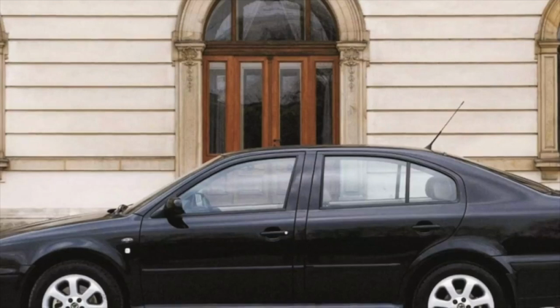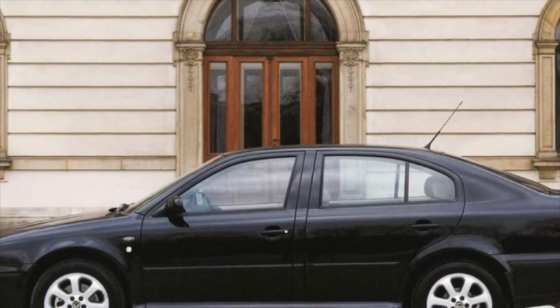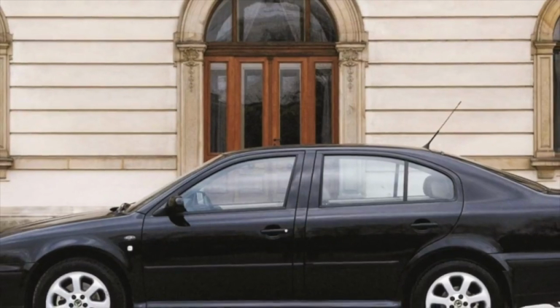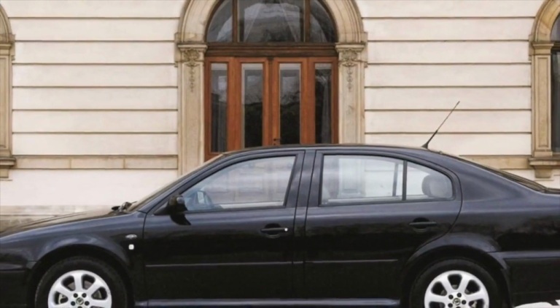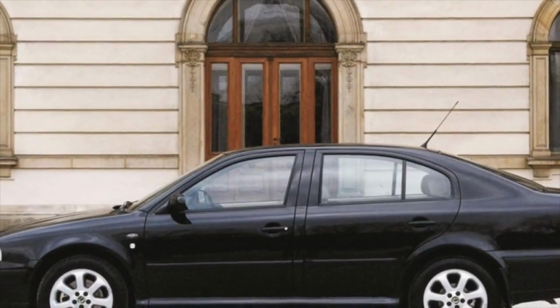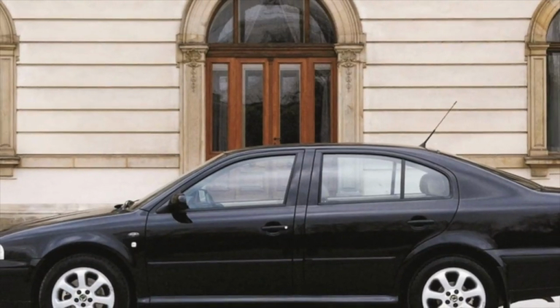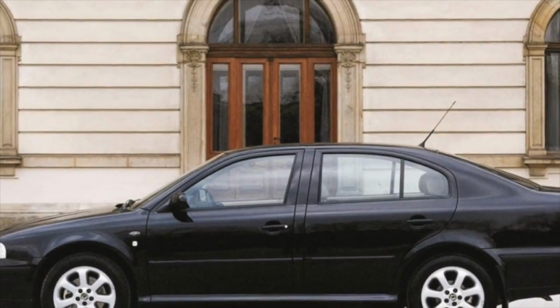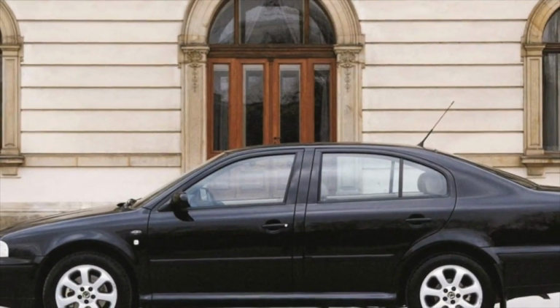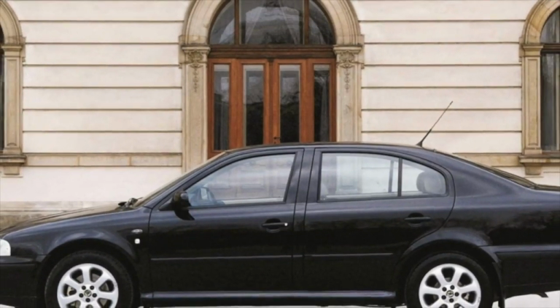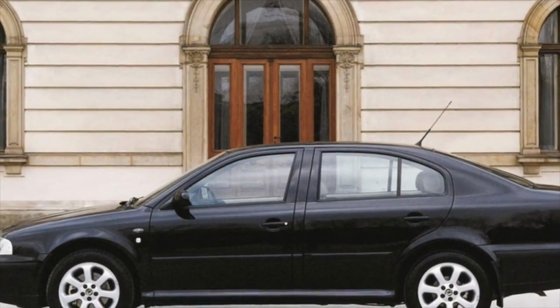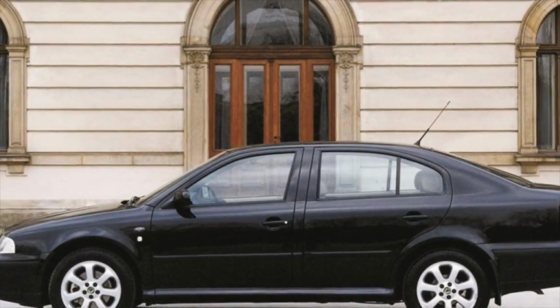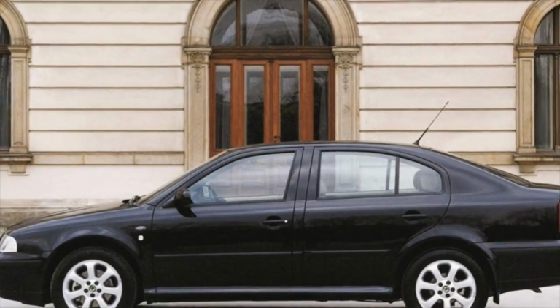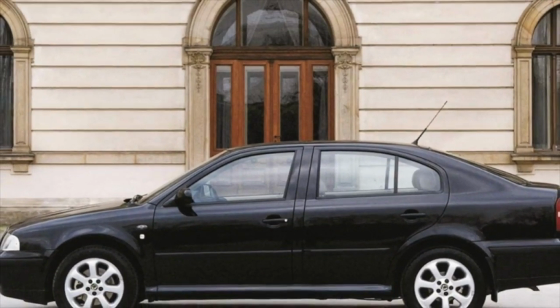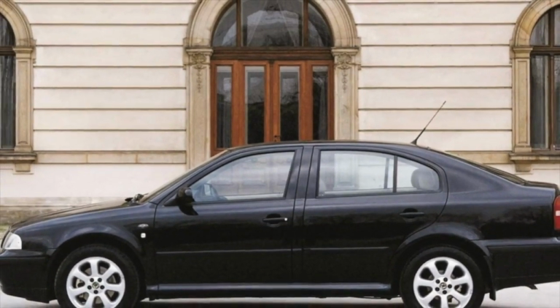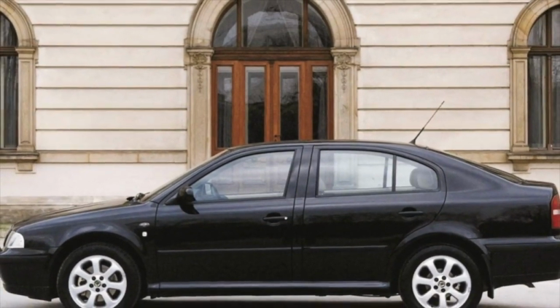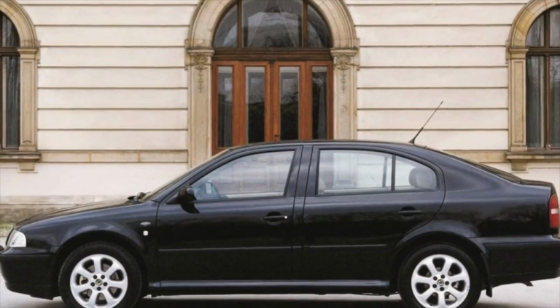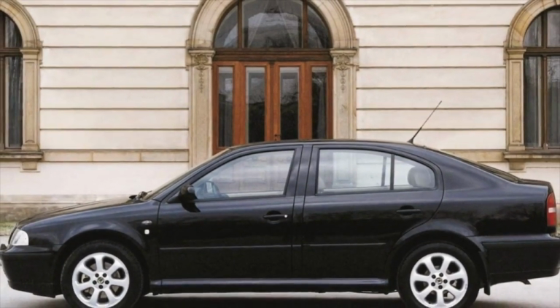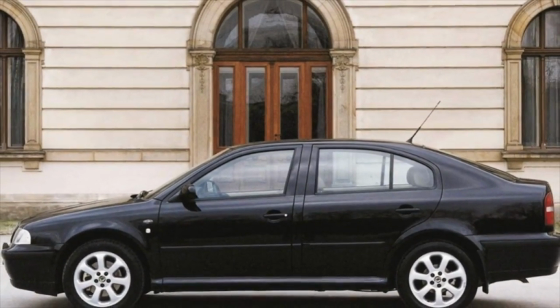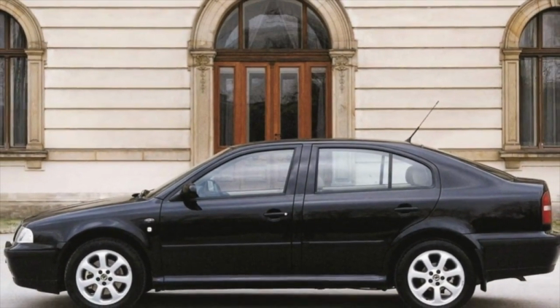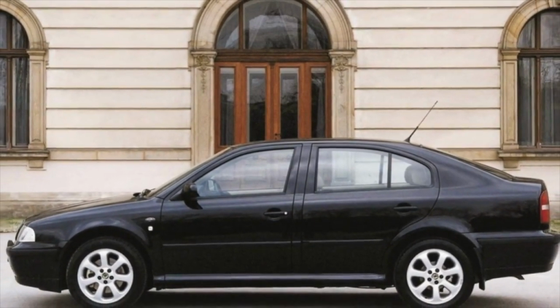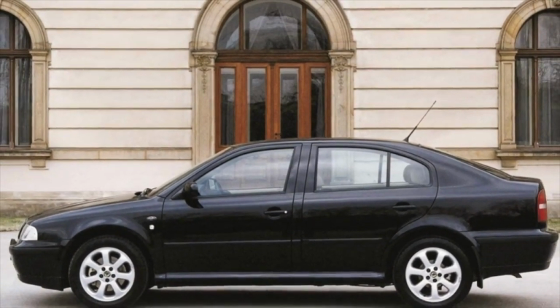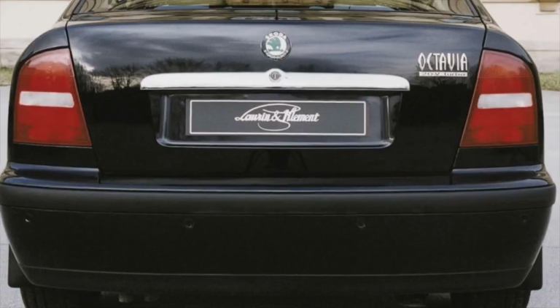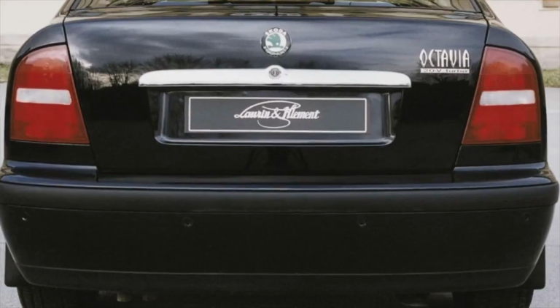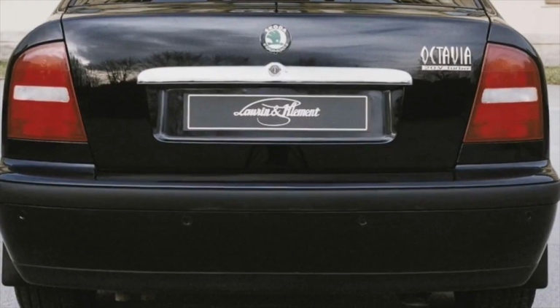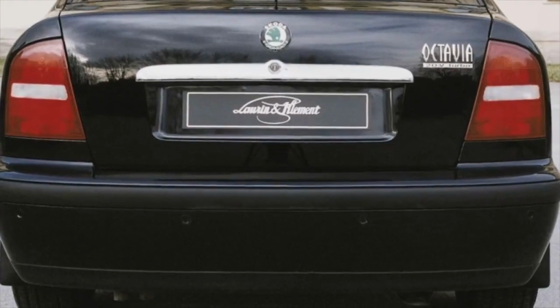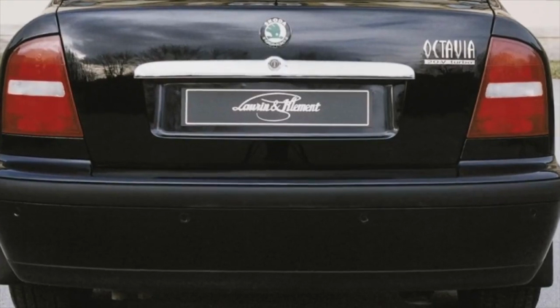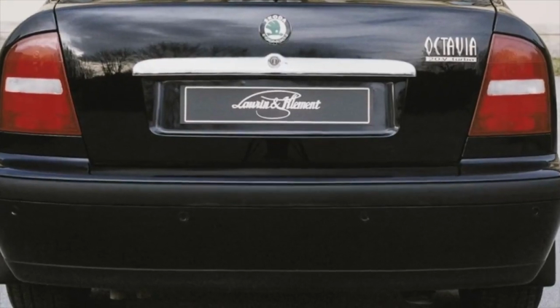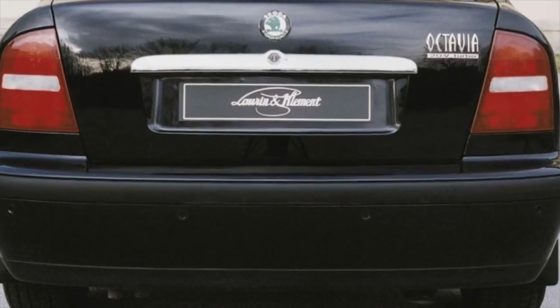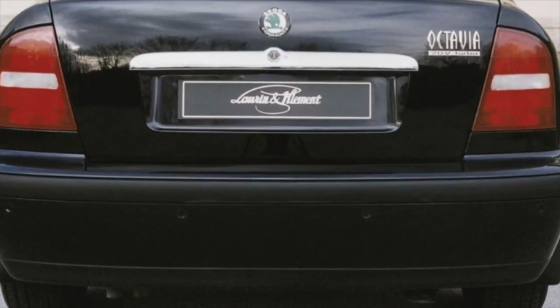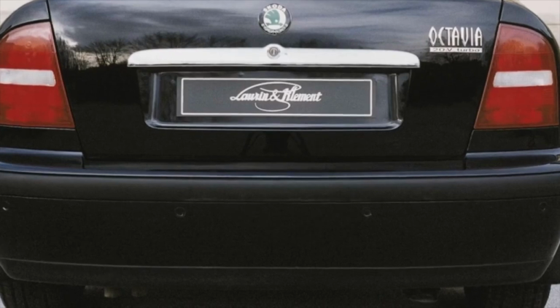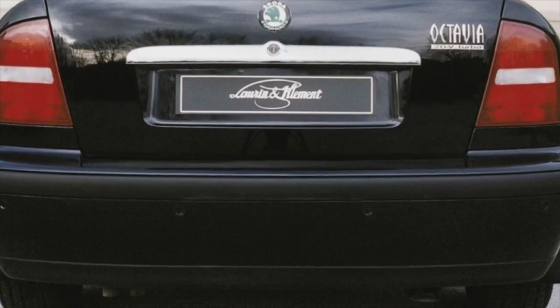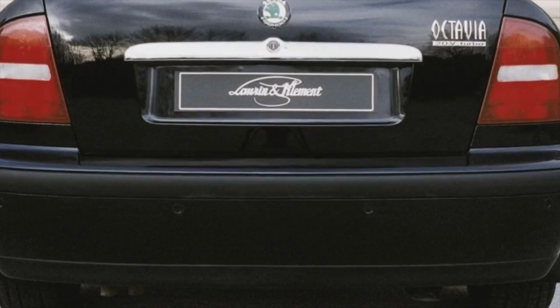Greetings, dear friends! I present to your attention the most common malfunctions and breakdowns that occur on the Skoda Octavia.